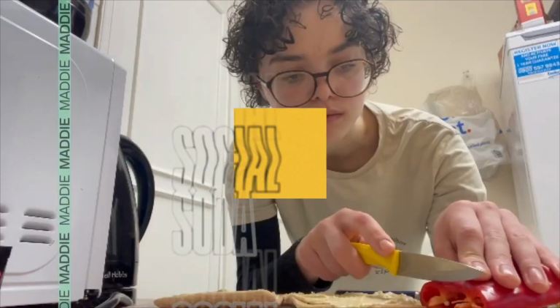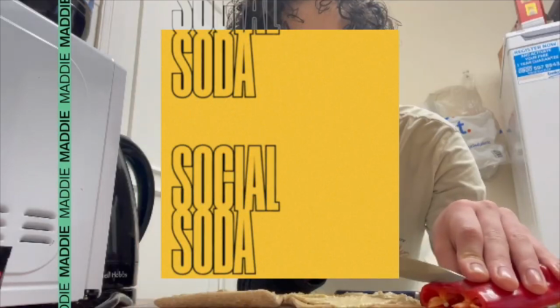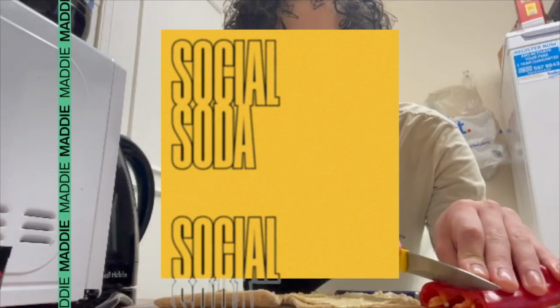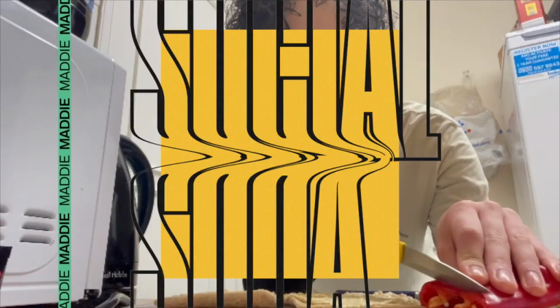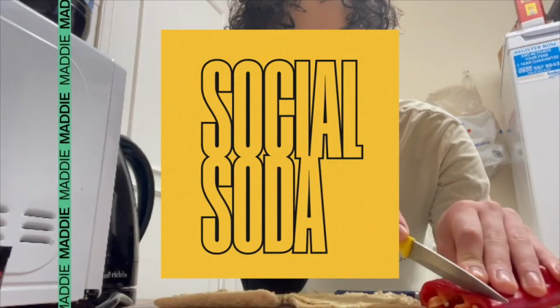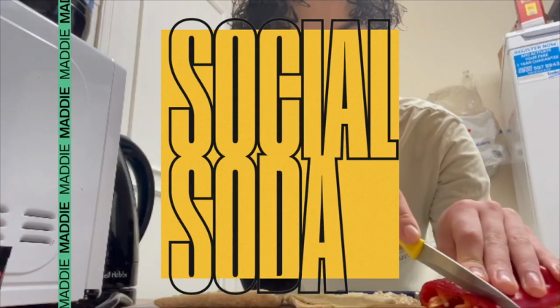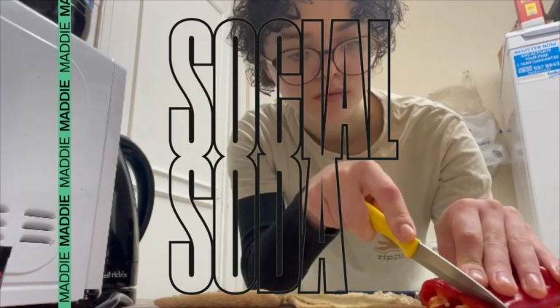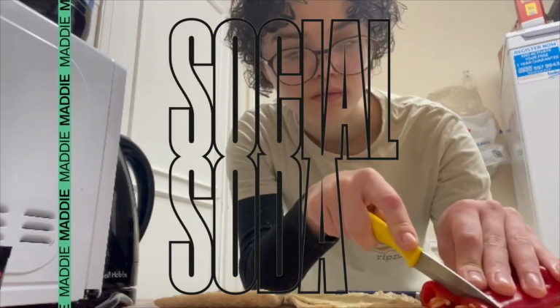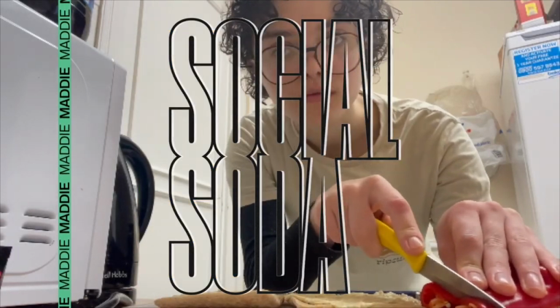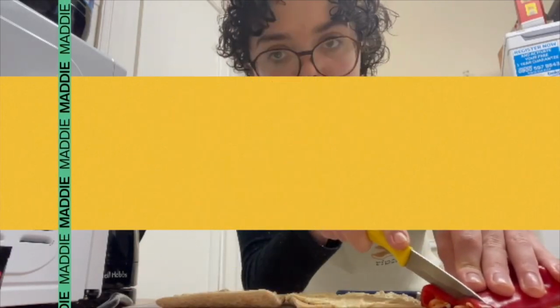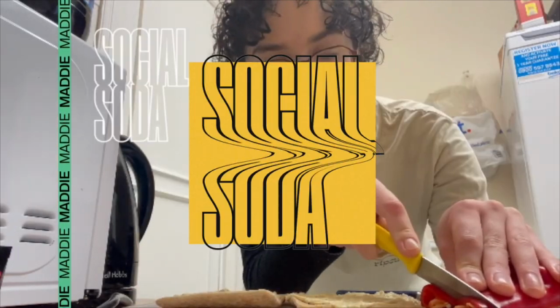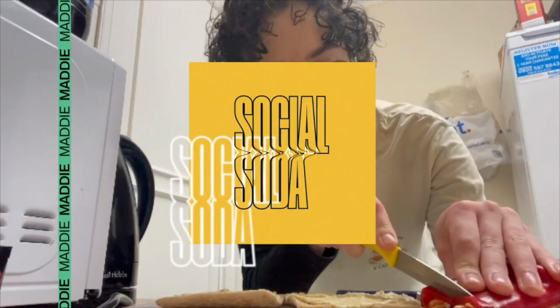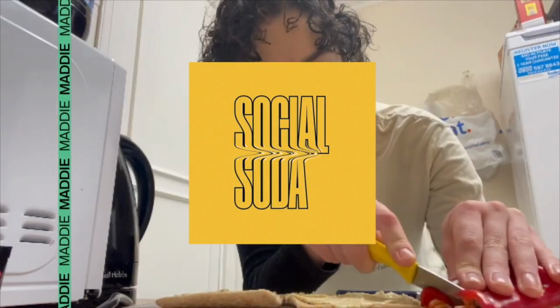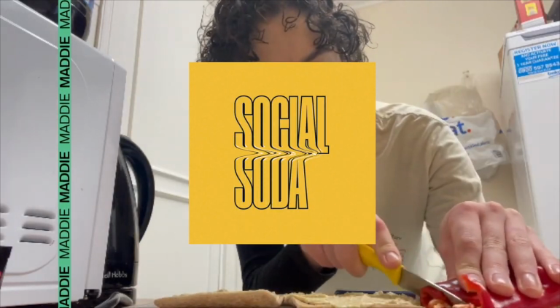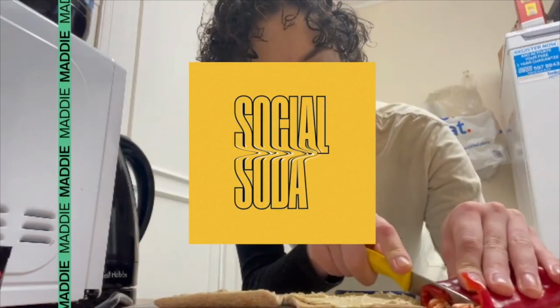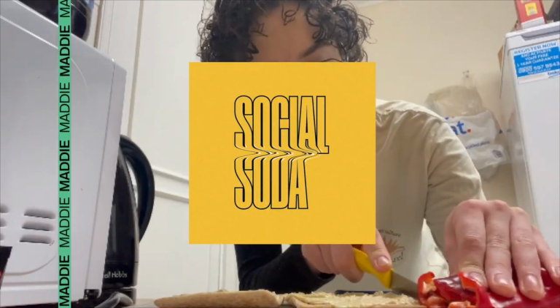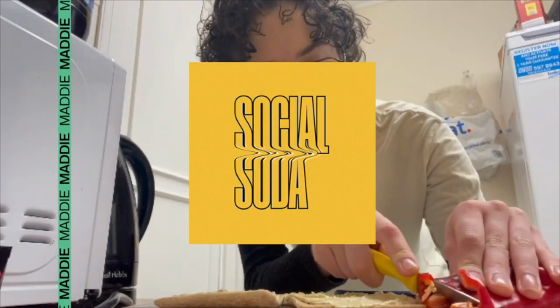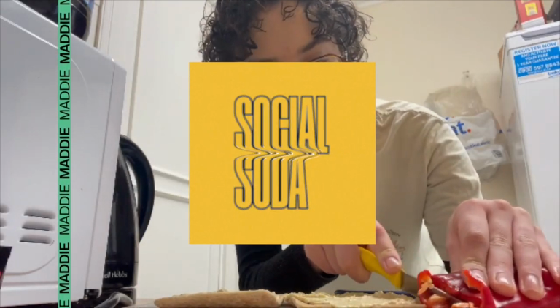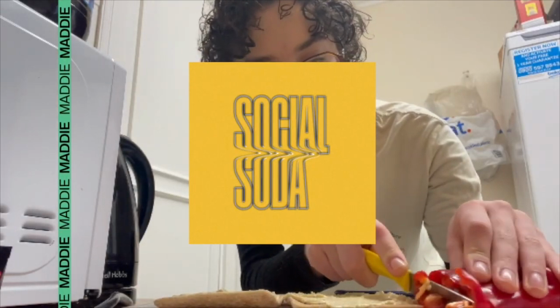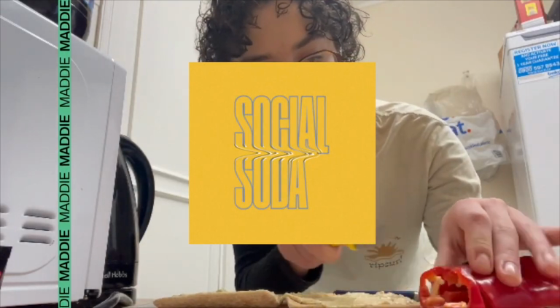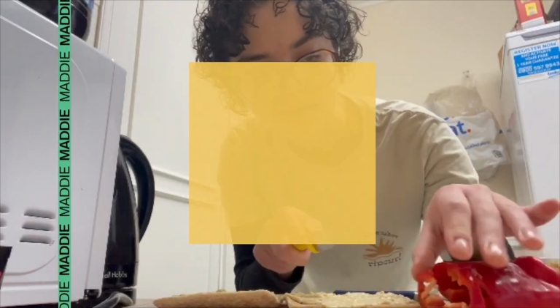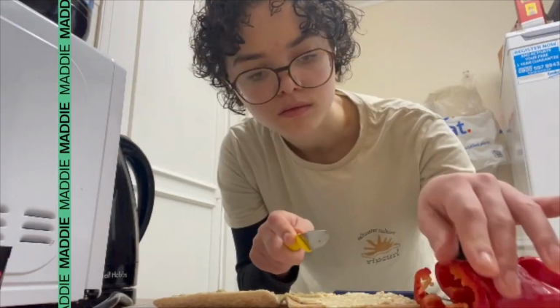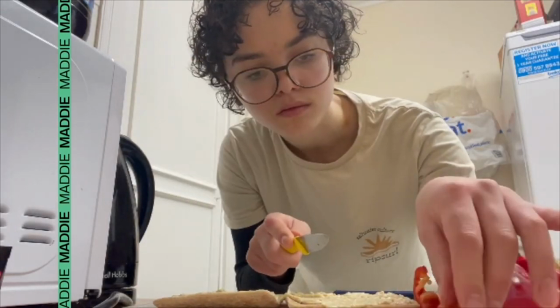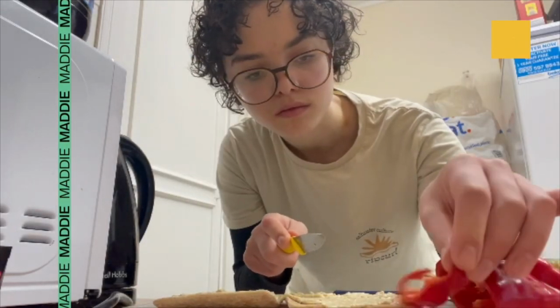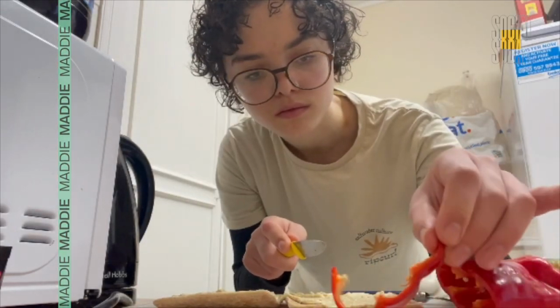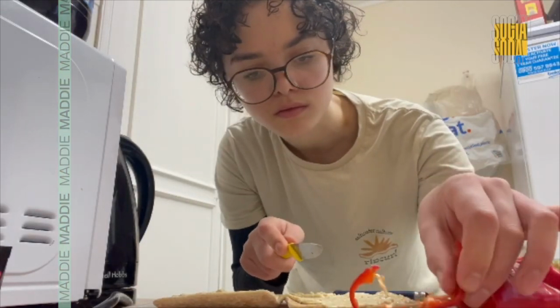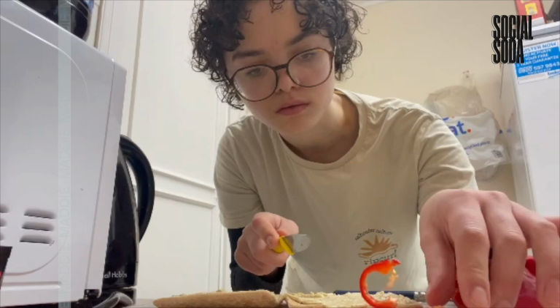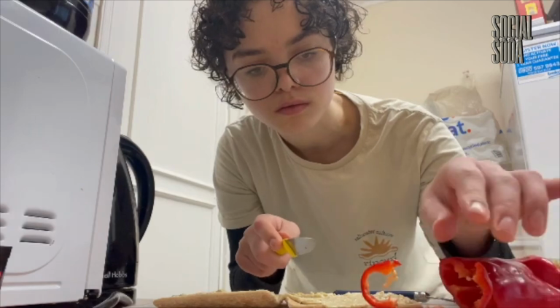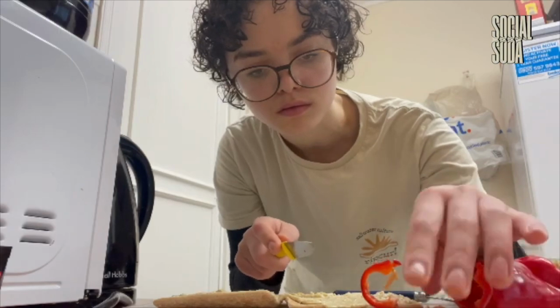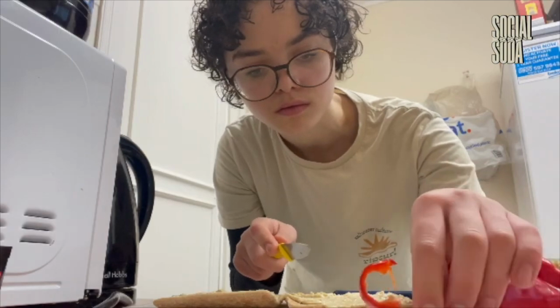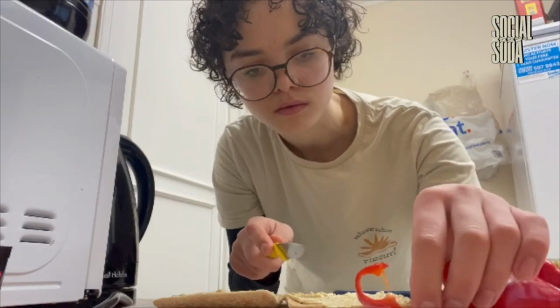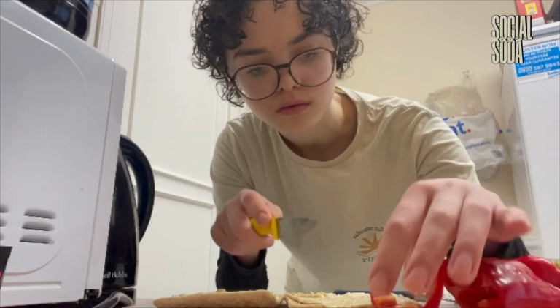Hi, this is Maddy from Social Soda, and if you're wondering what I'm doing, I'm preparing for a hike around Hampstead.